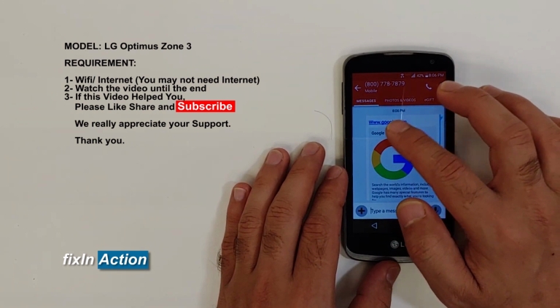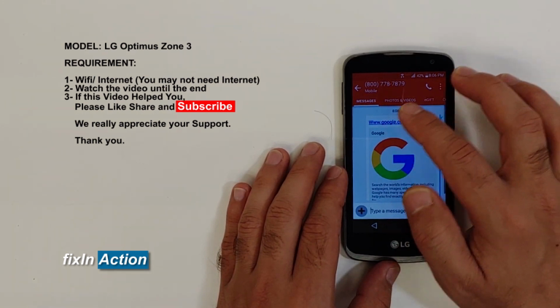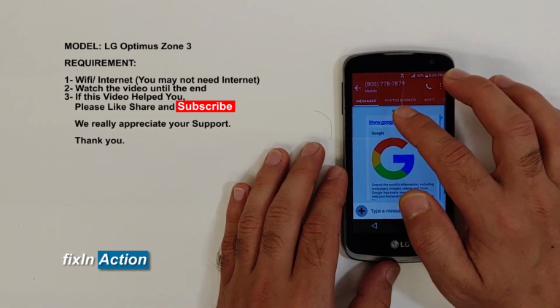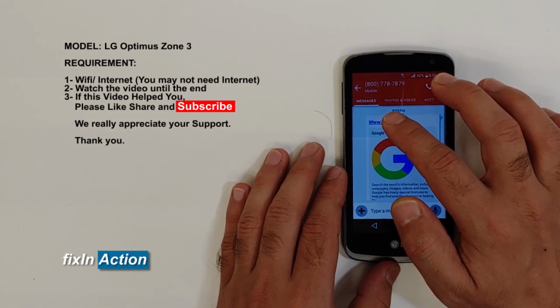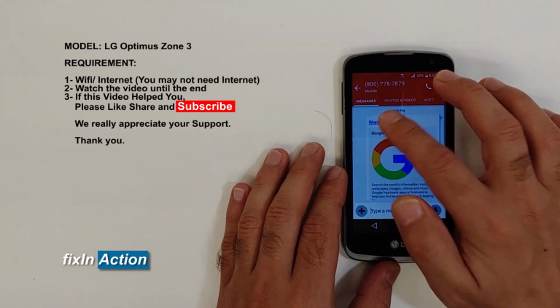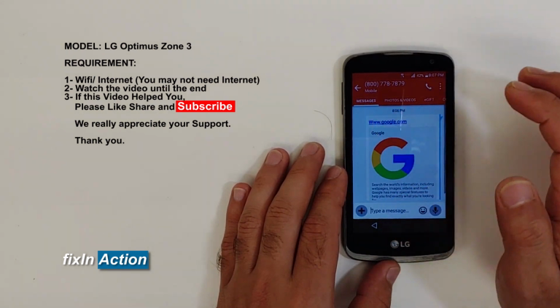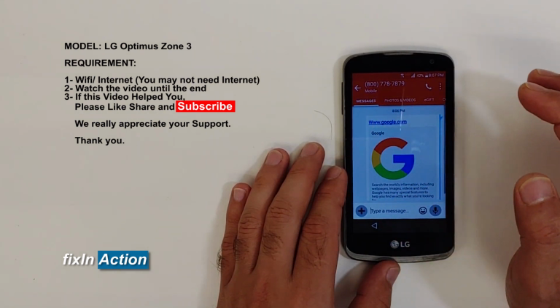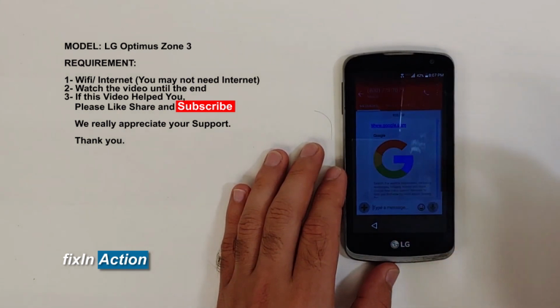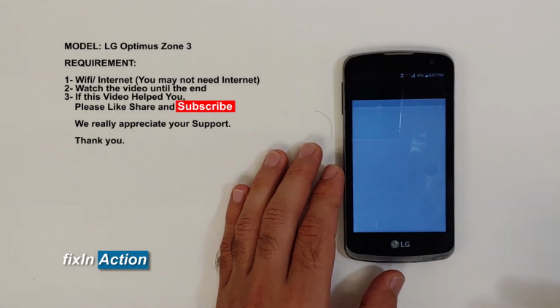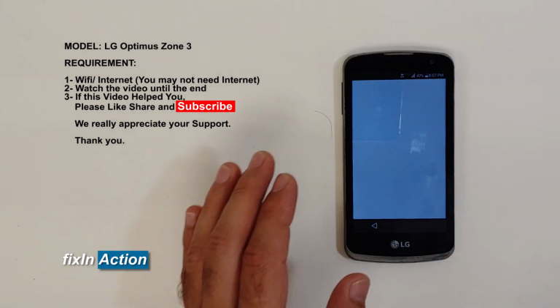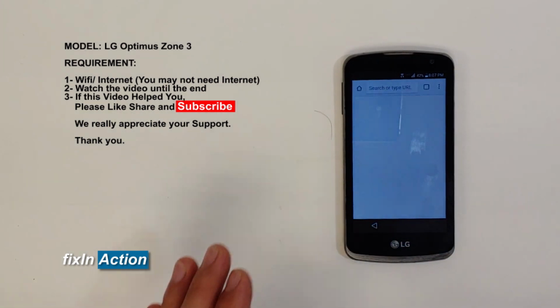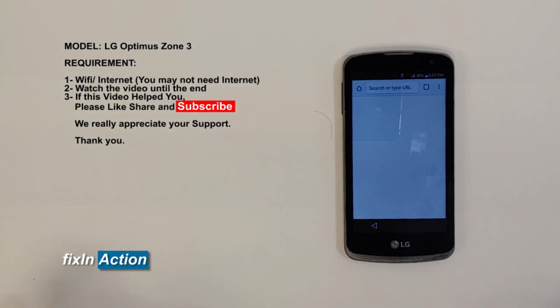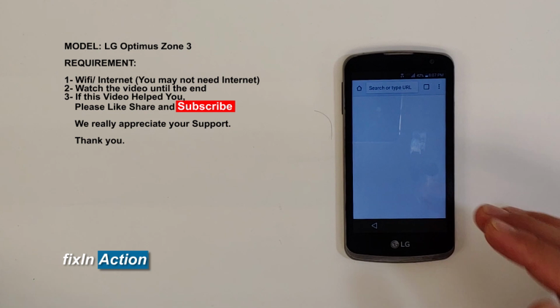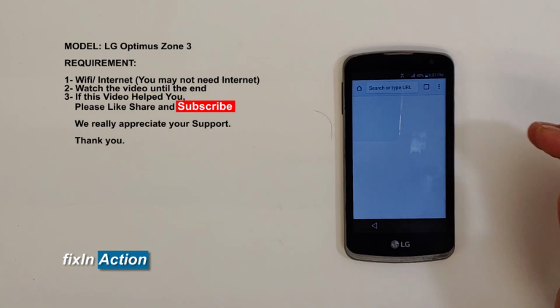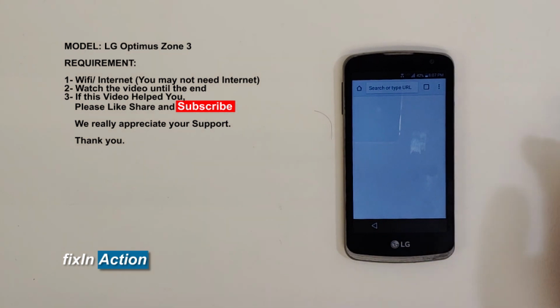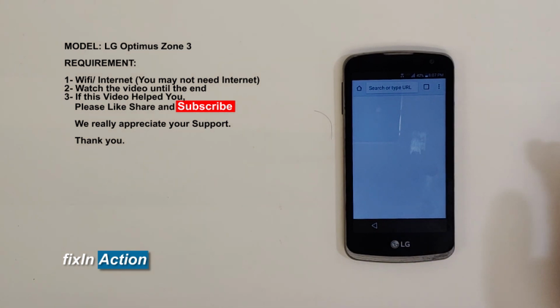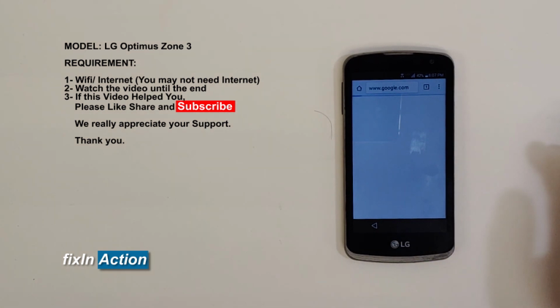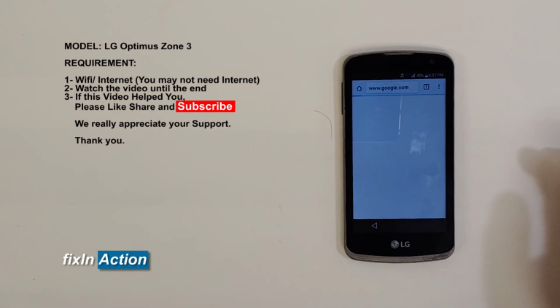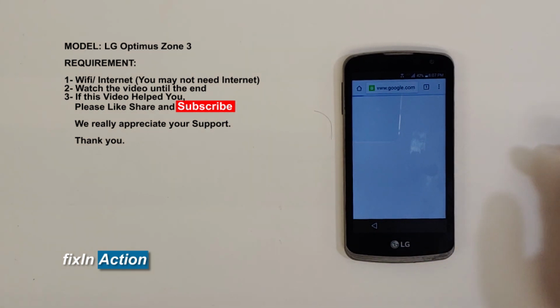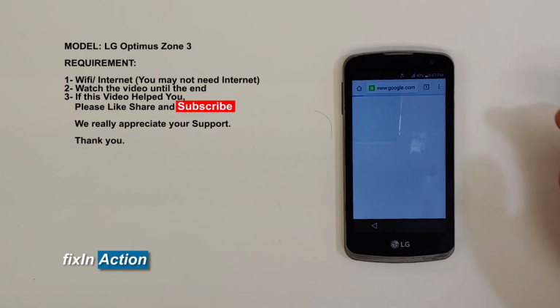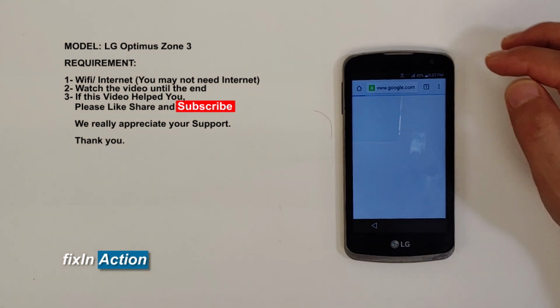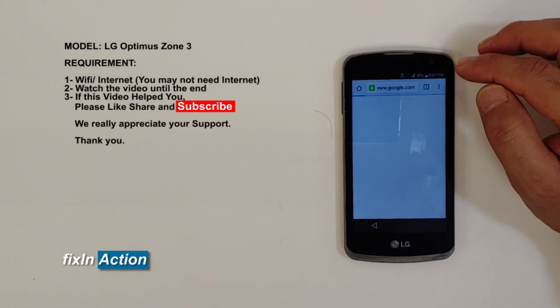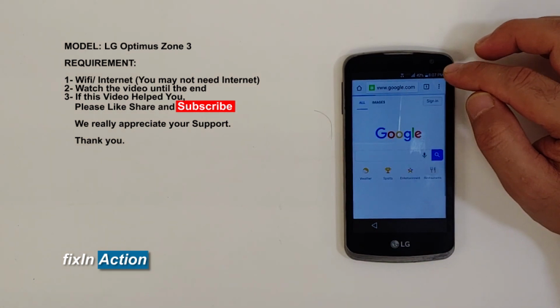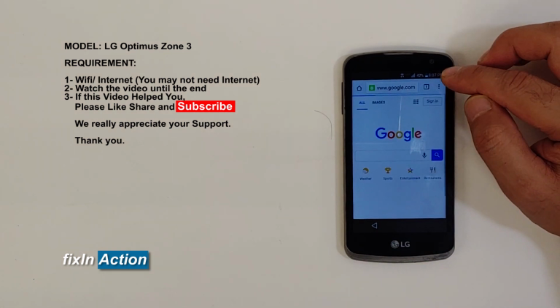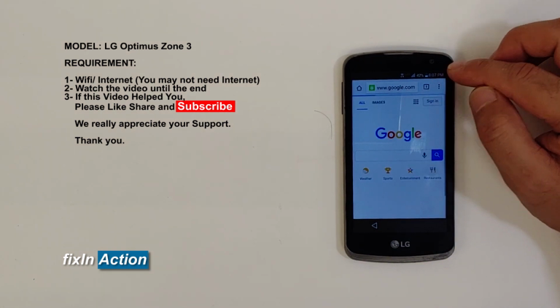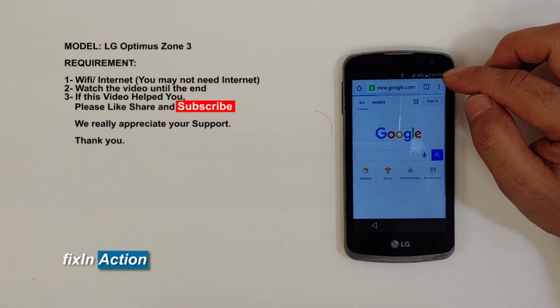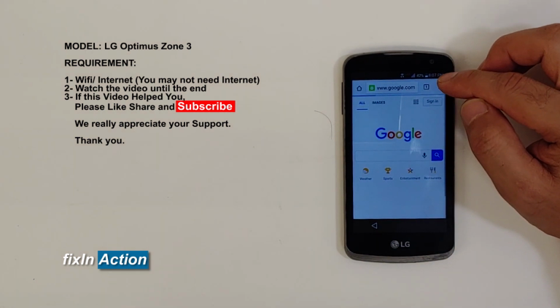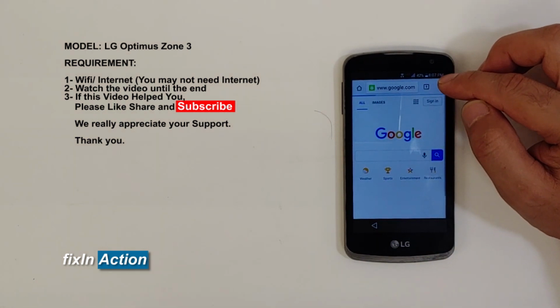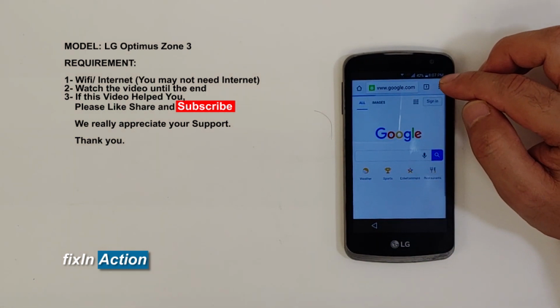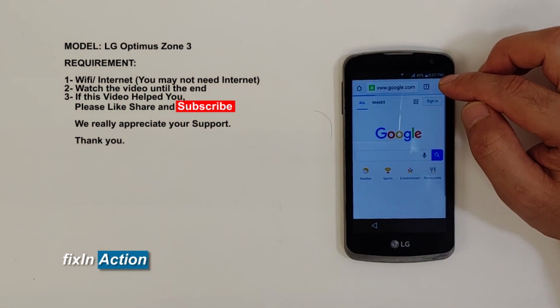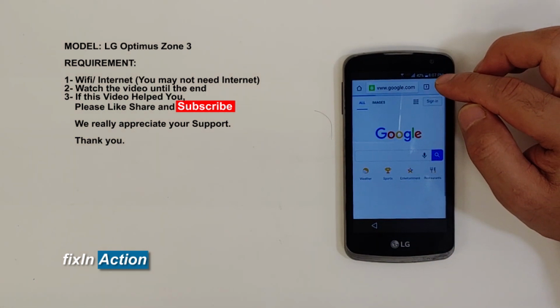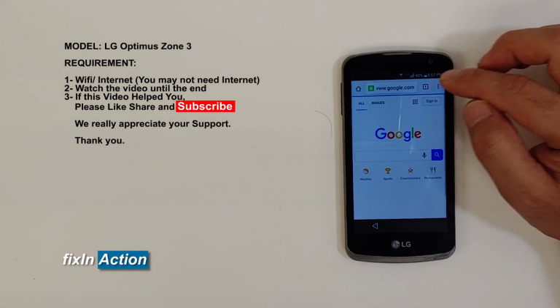Now click on the back button, swipe up, and click on Google — it will open up the Chrome browser. Click on the three dots in the top right corner.